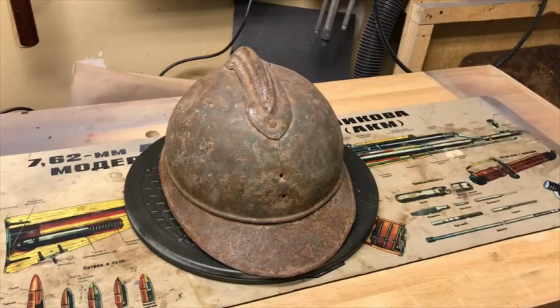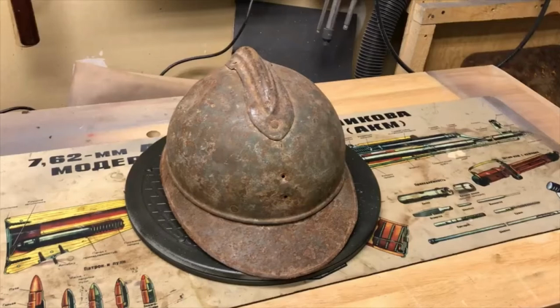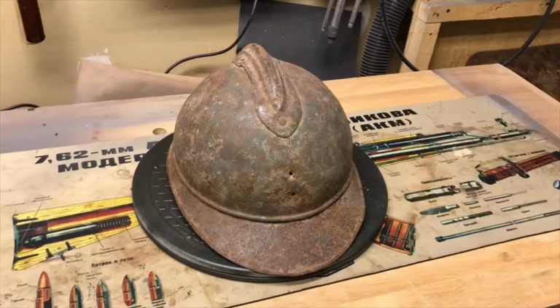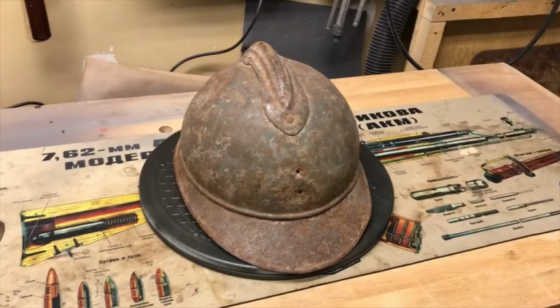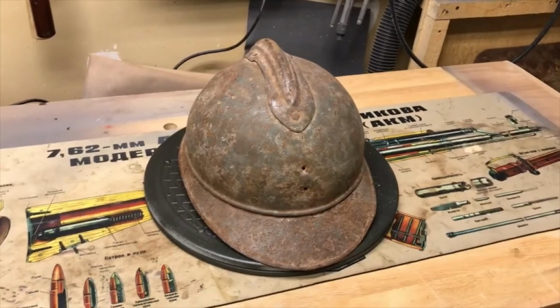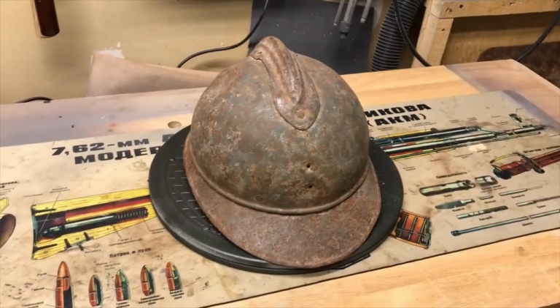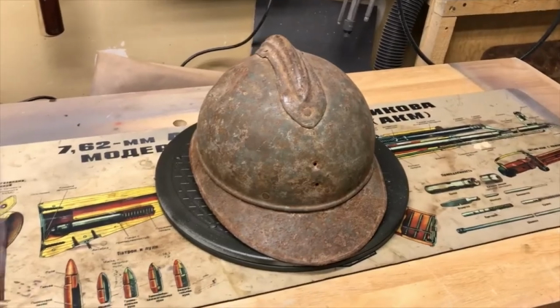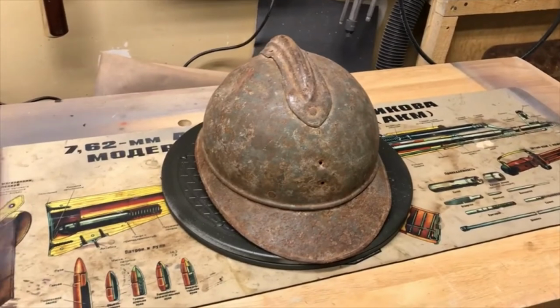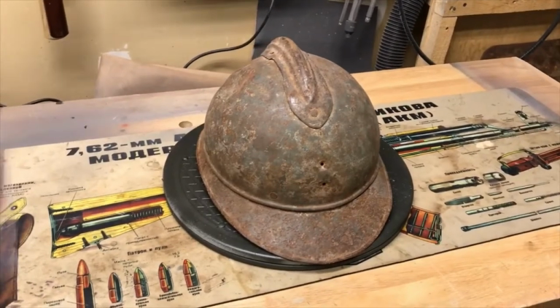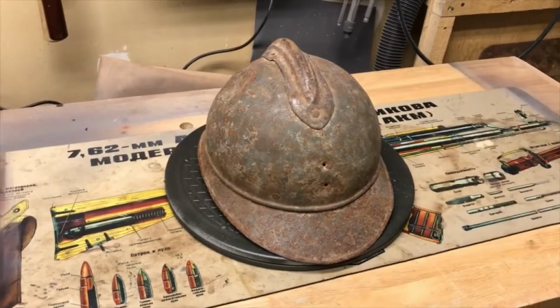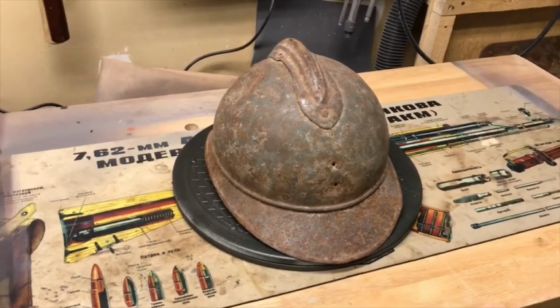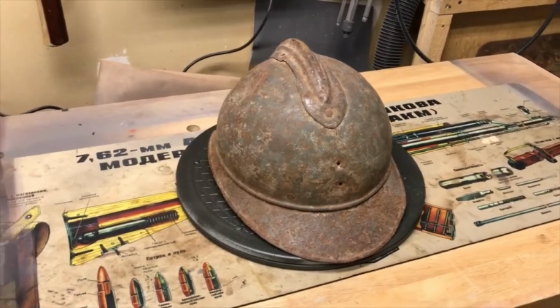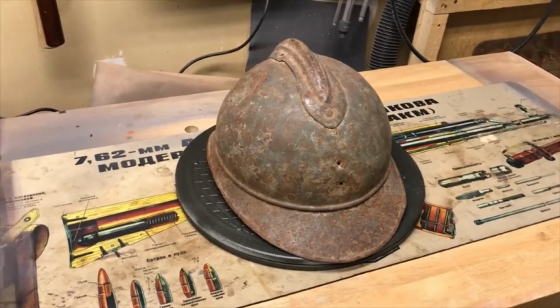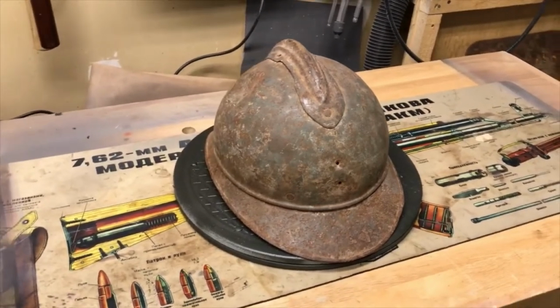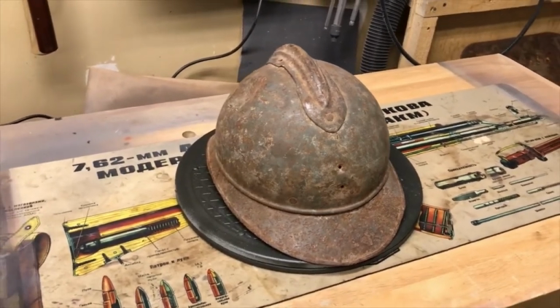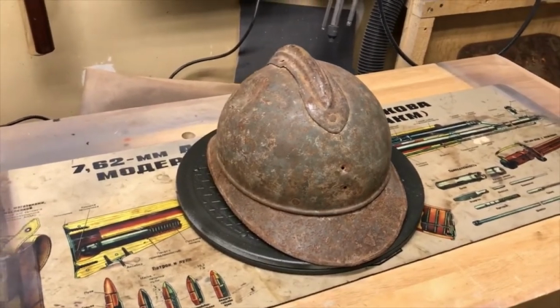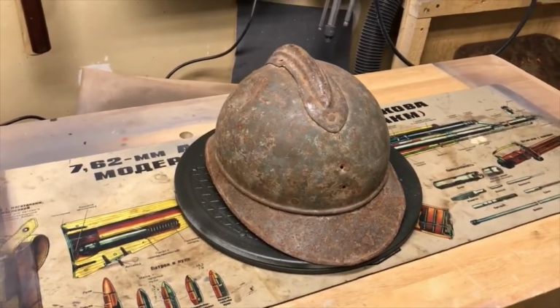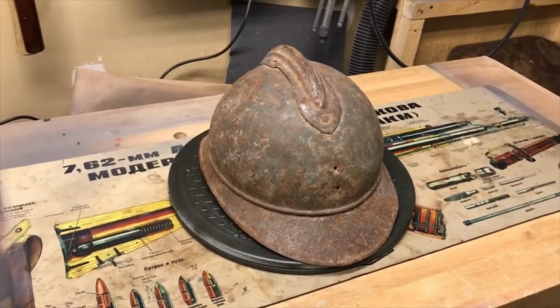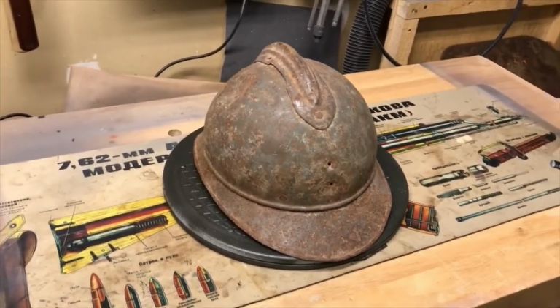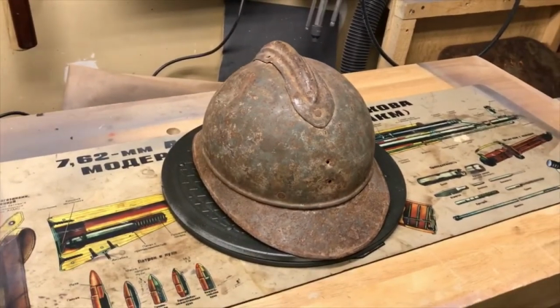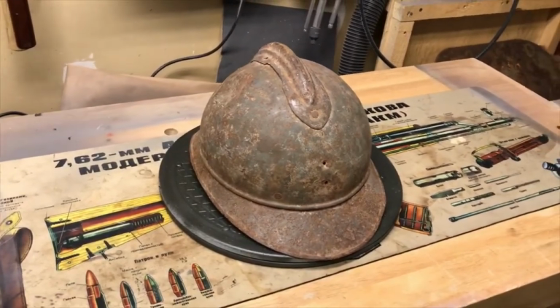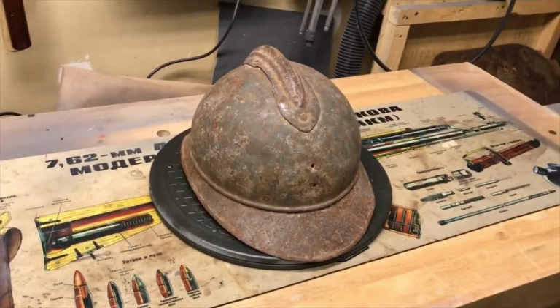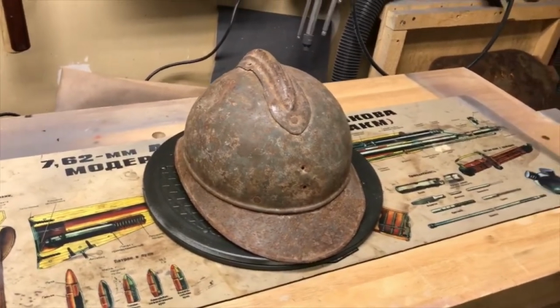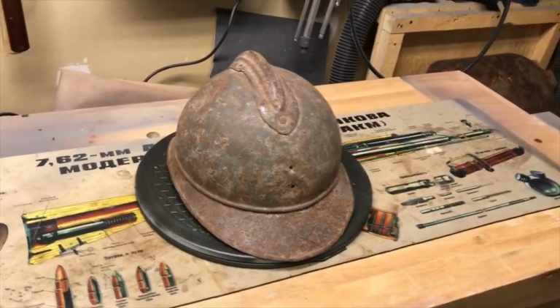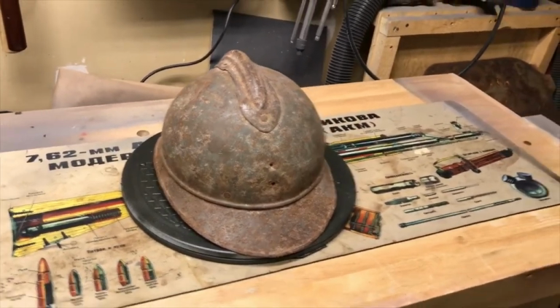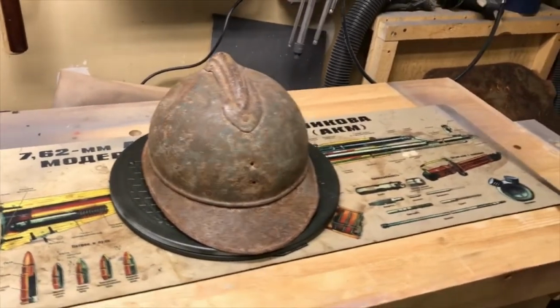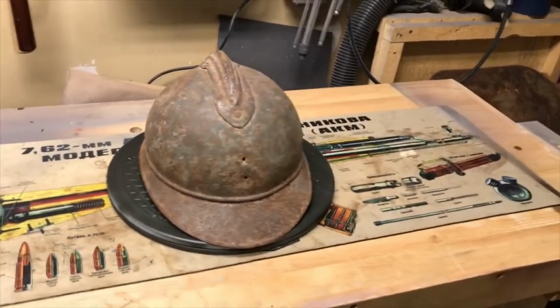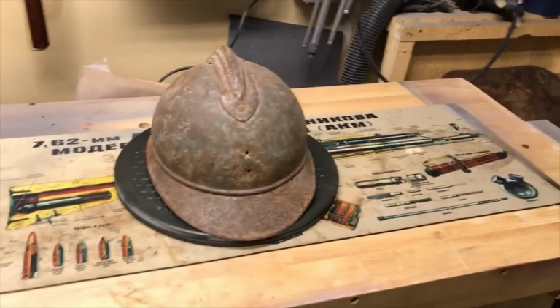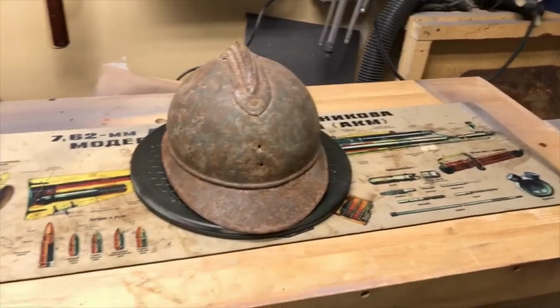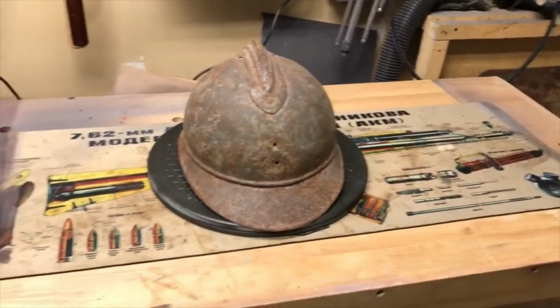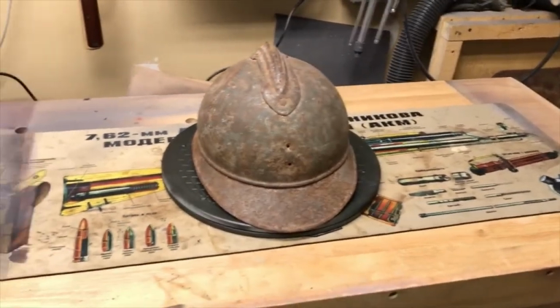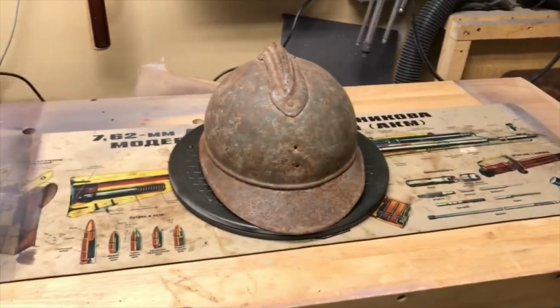Hey YouTube, it's Navy98 back again for another World War I restoration project.